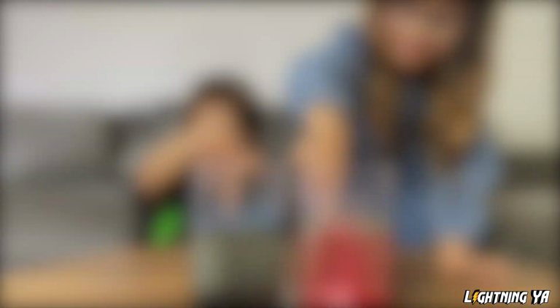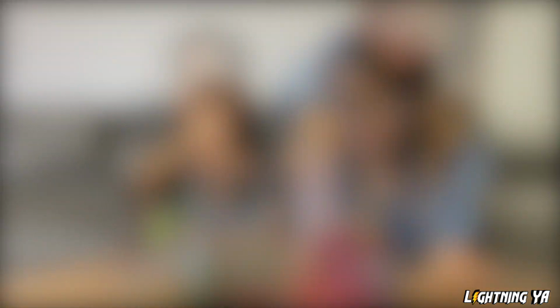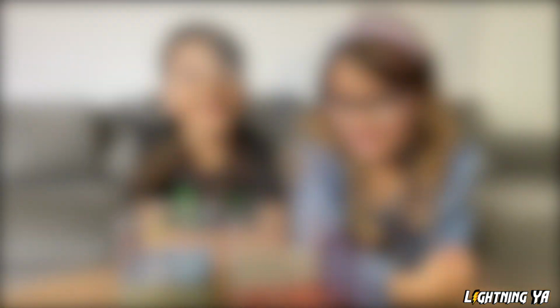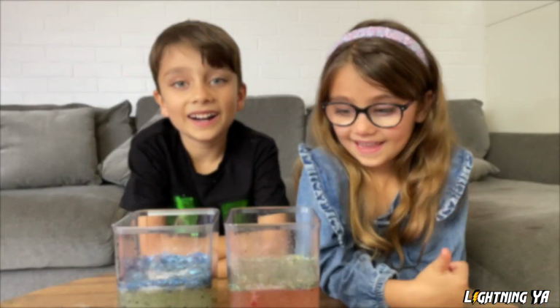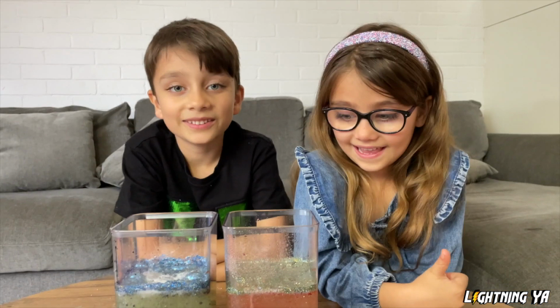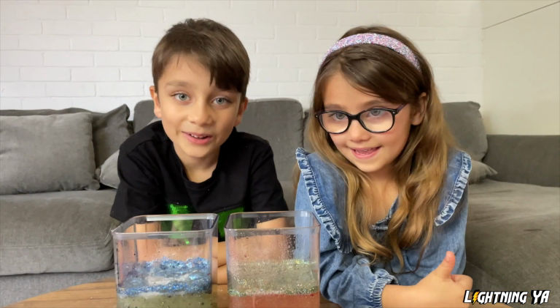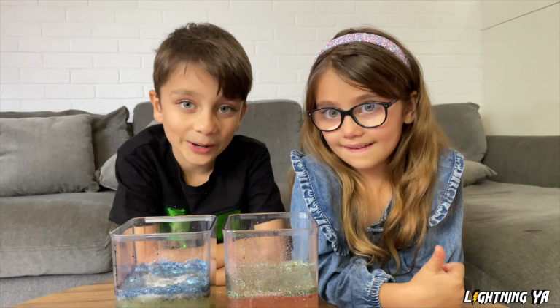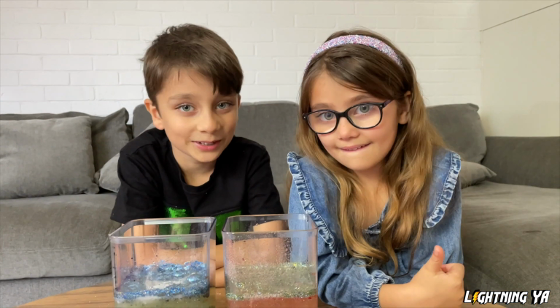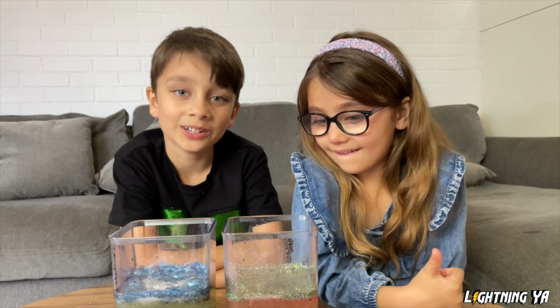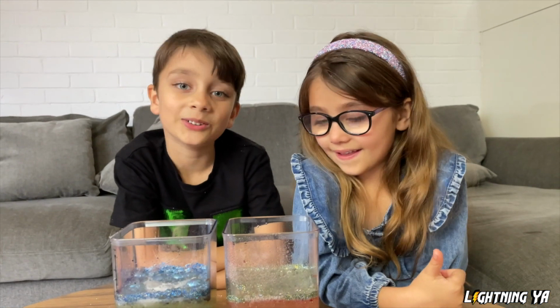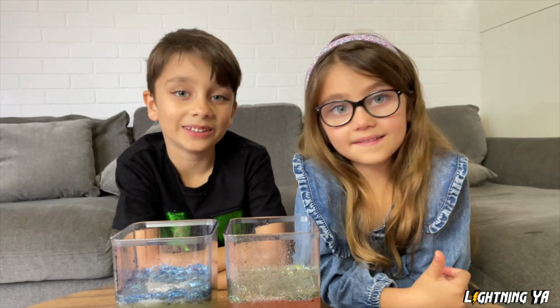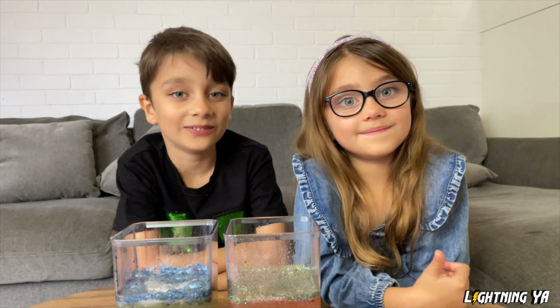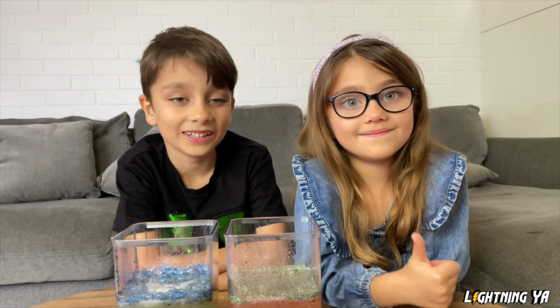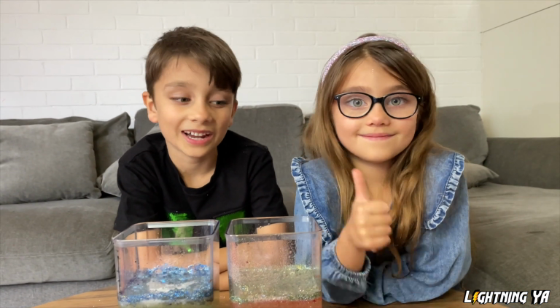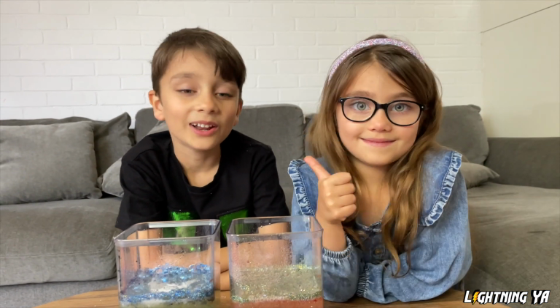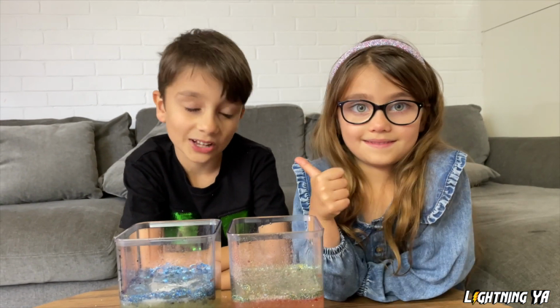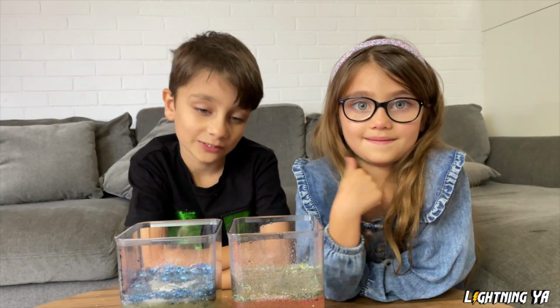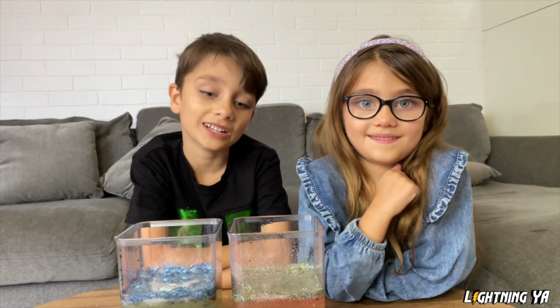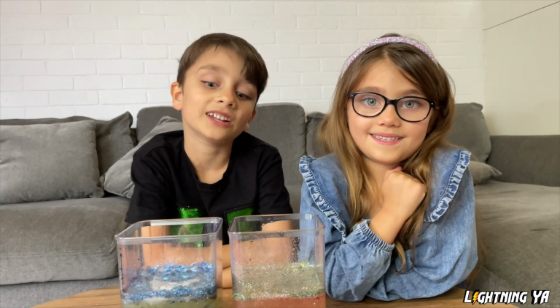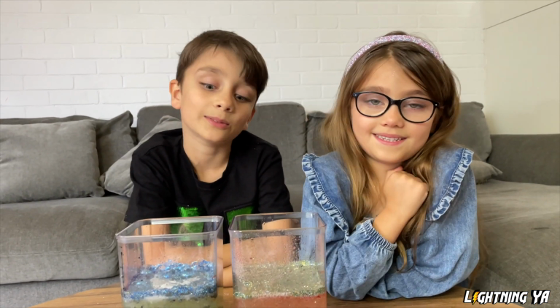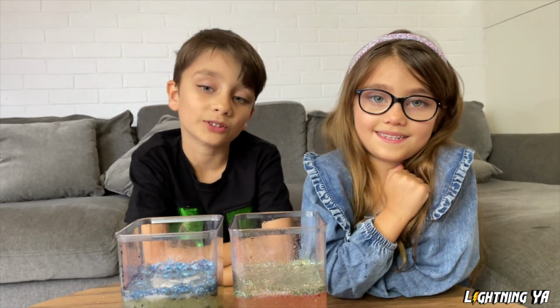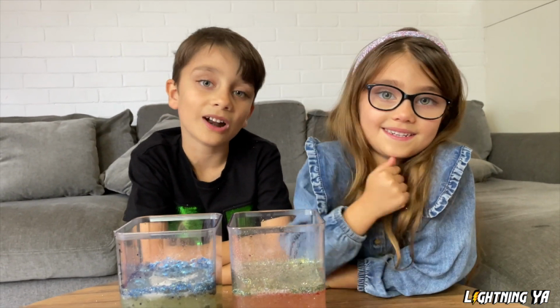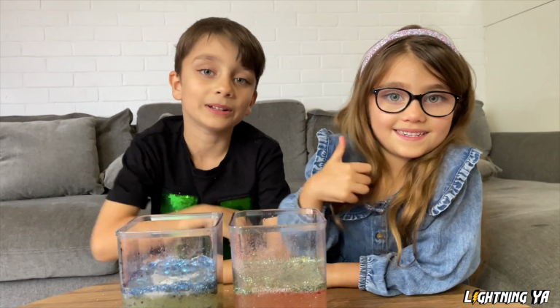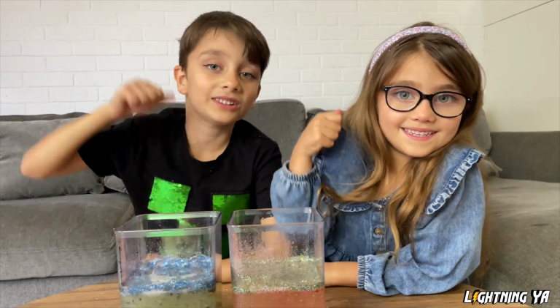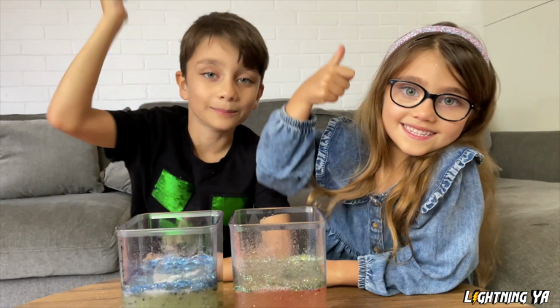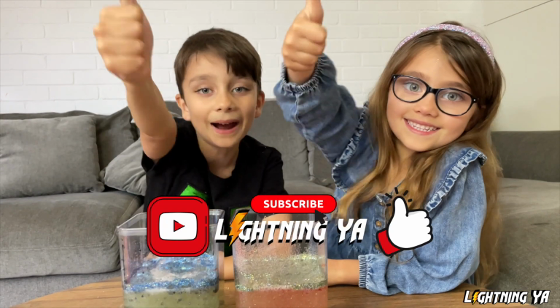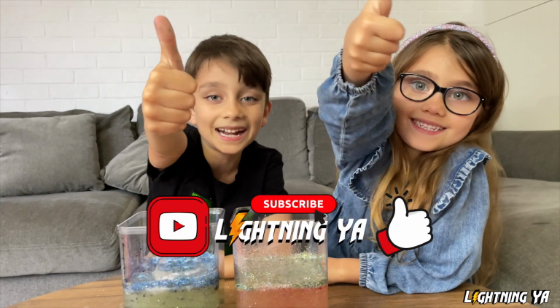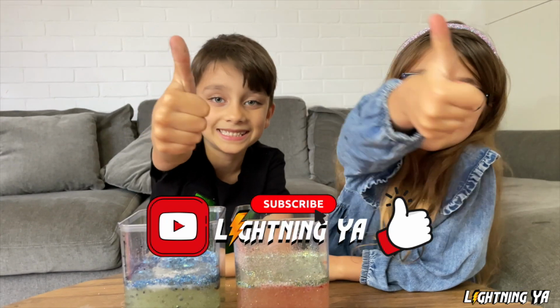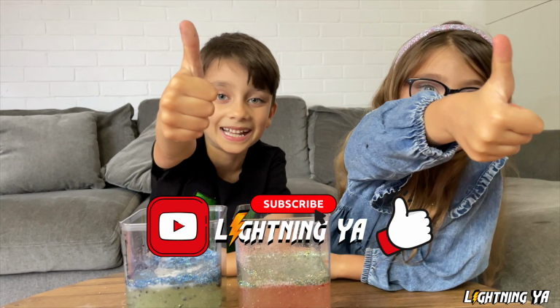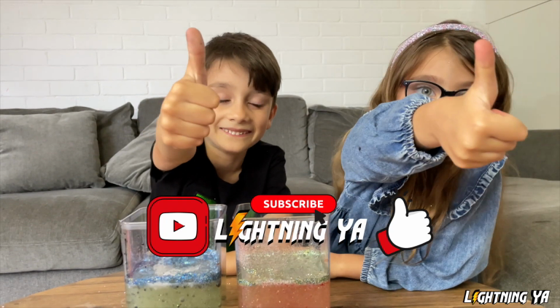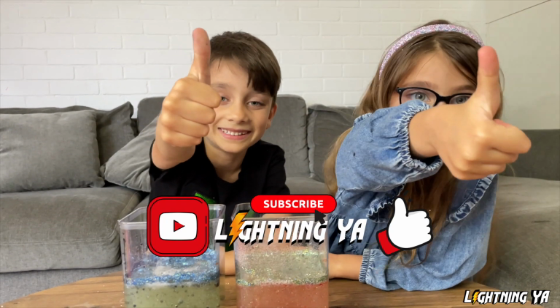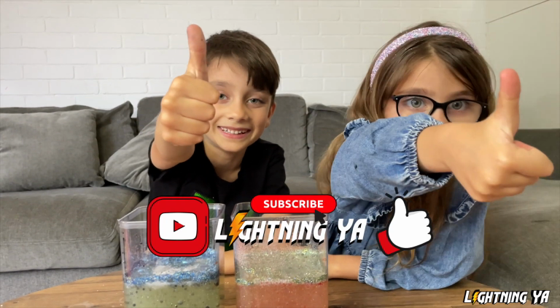Guys, hope you enjoyed this video. Definitely get to subscribe and smash the like button.